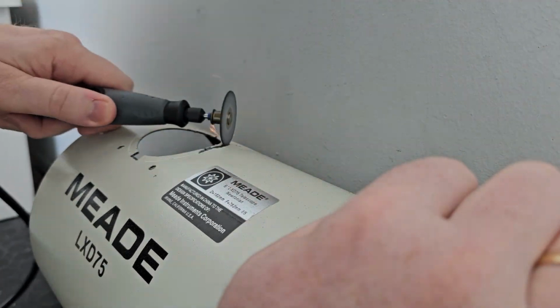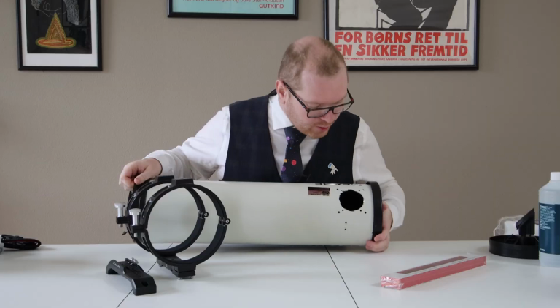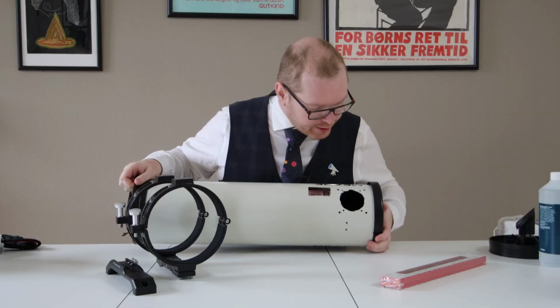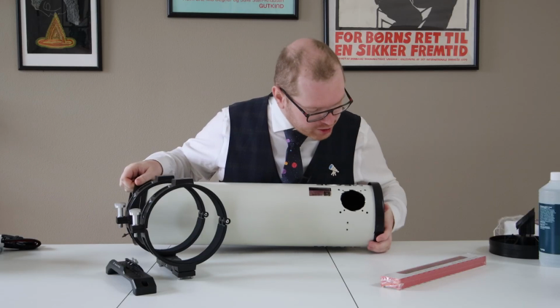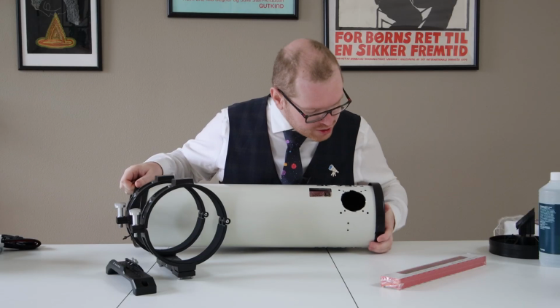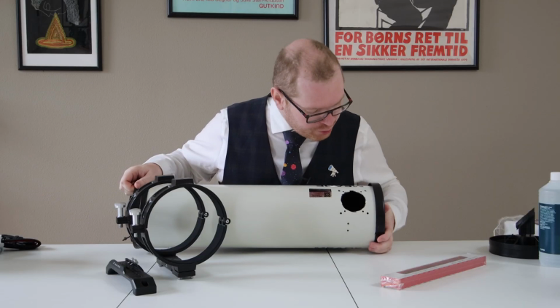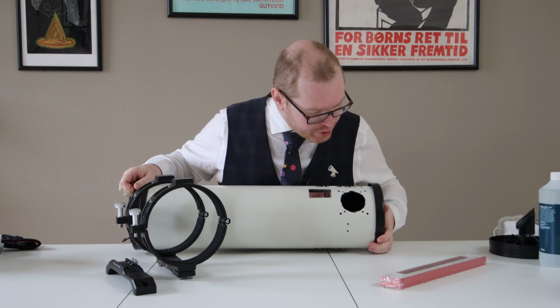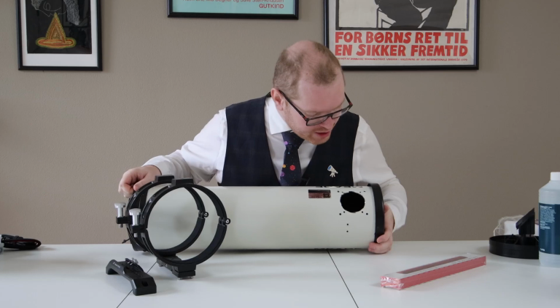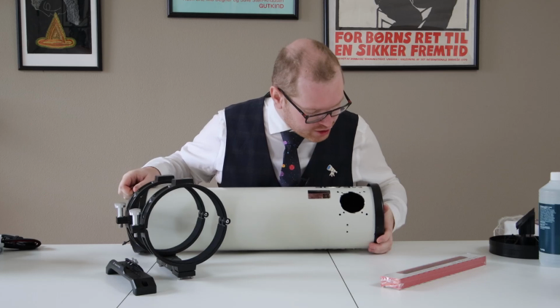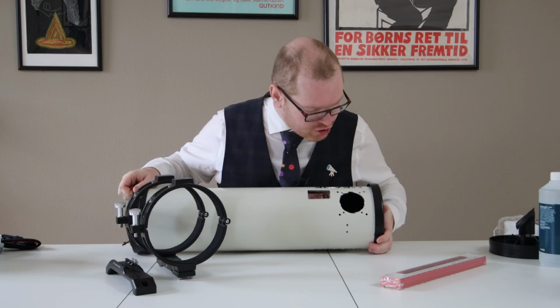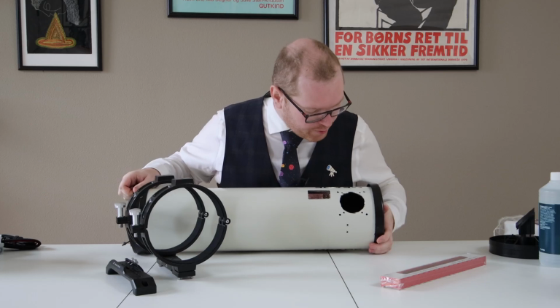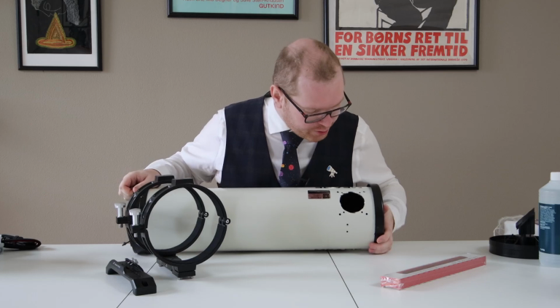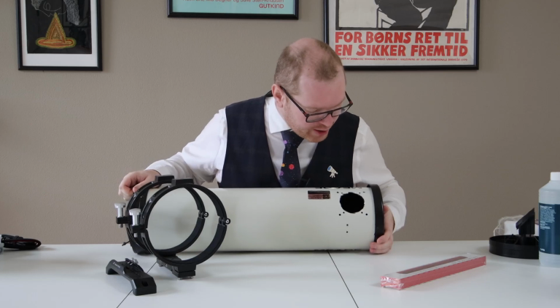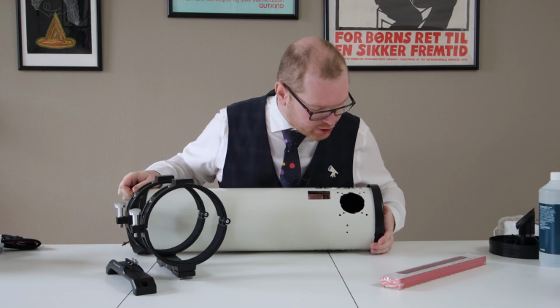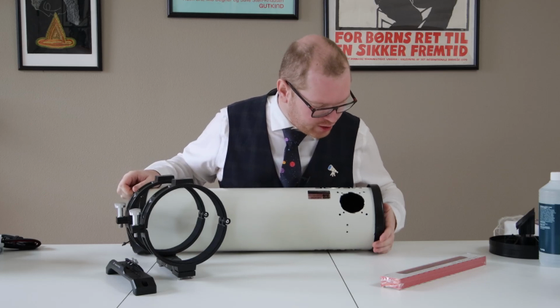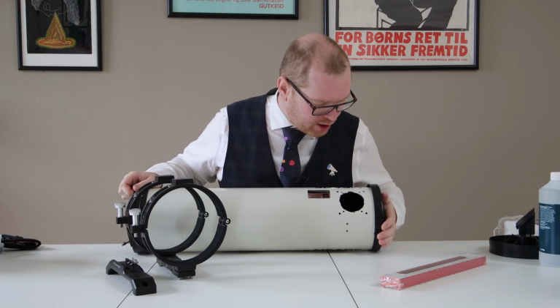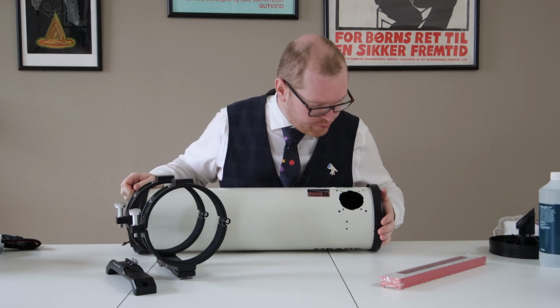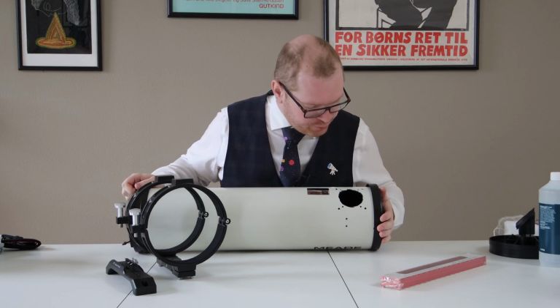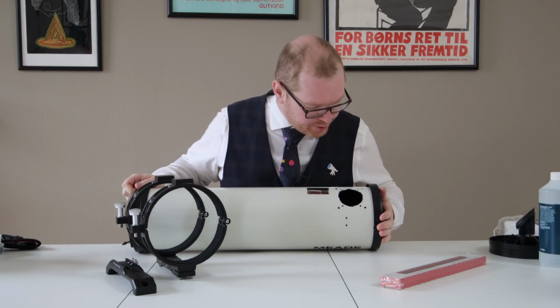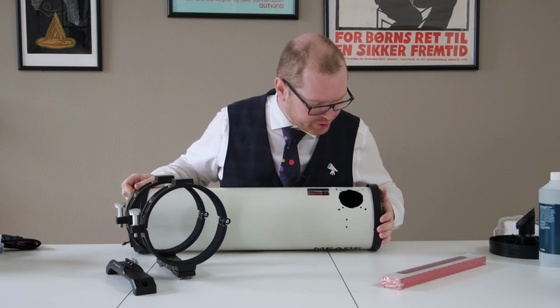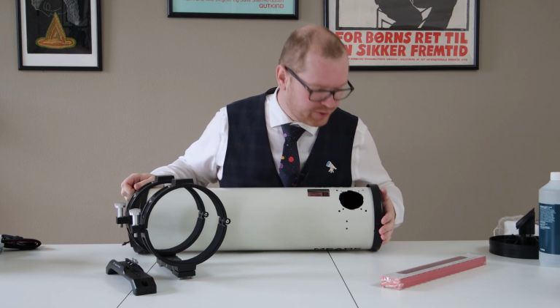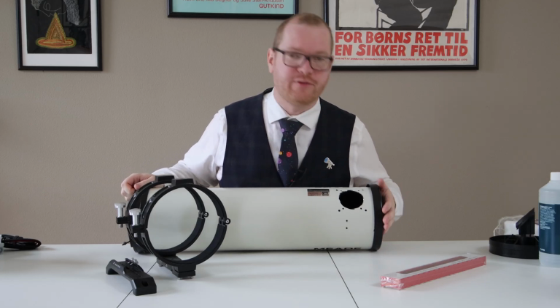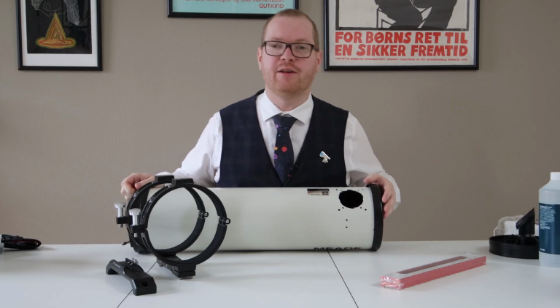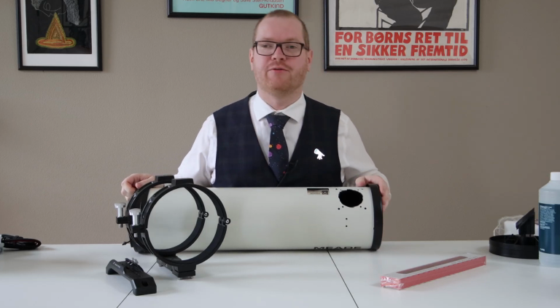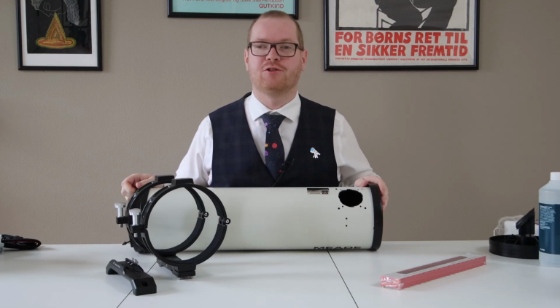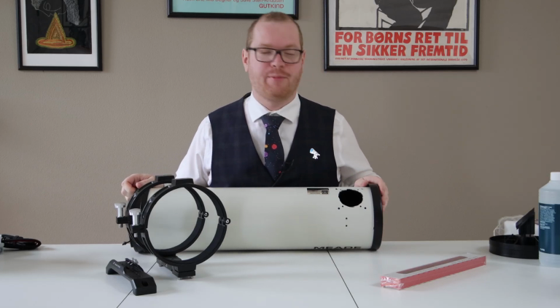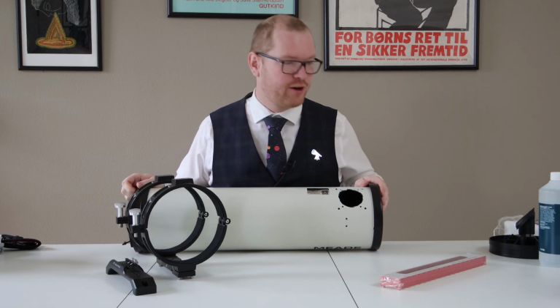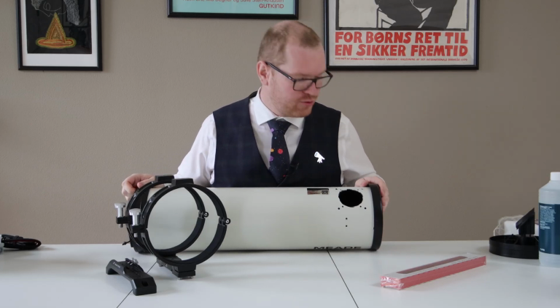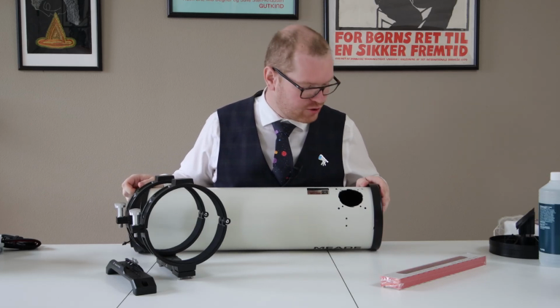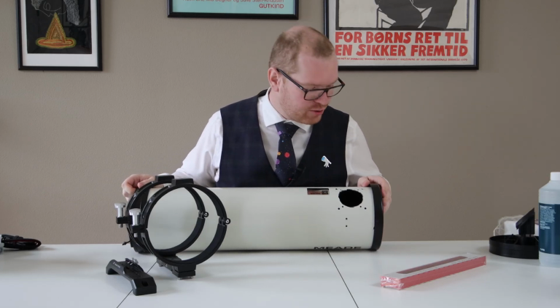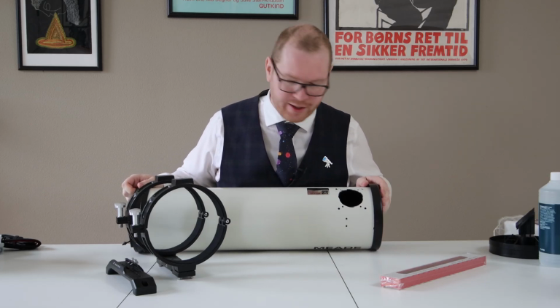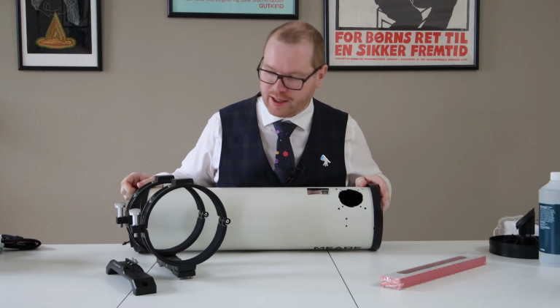Now while that wasn't the prettiest job ever done, I'm pretty pleased with it for being the first time I ever used a tool like that.